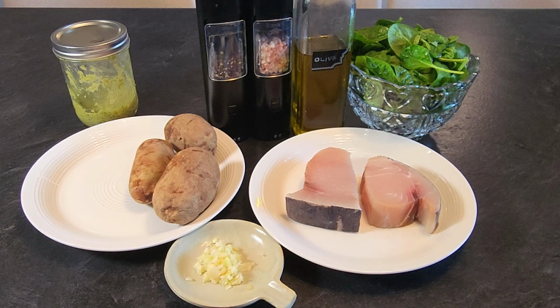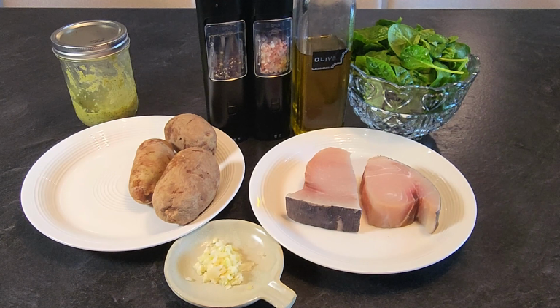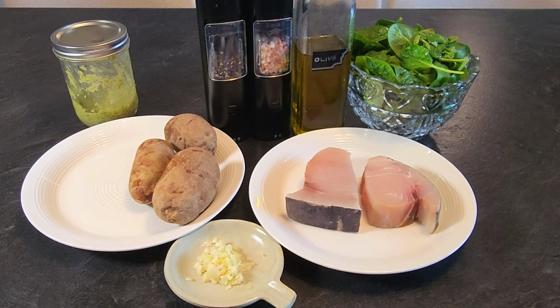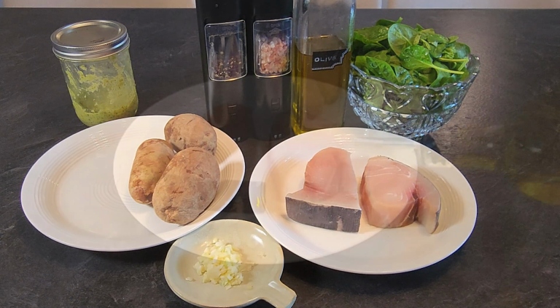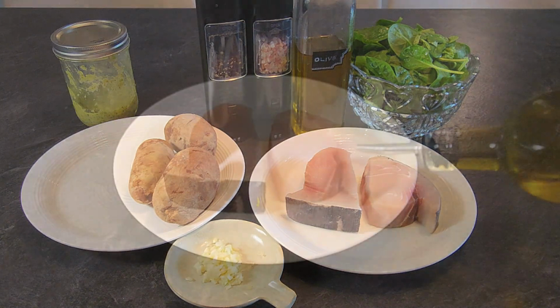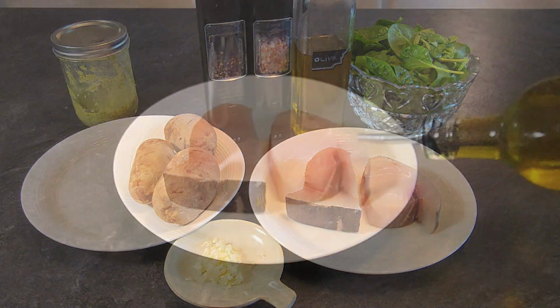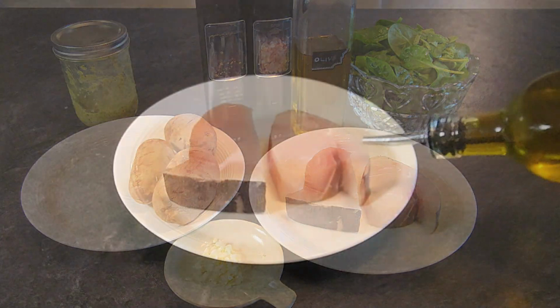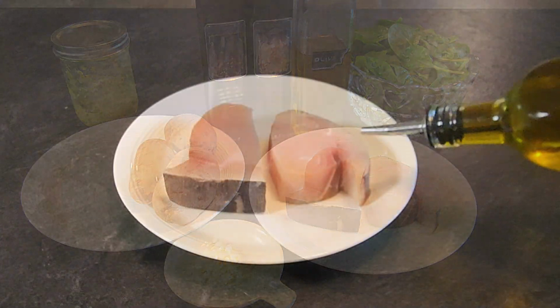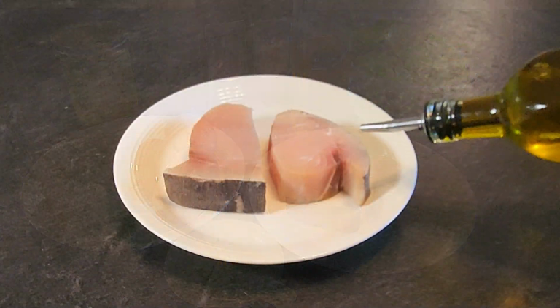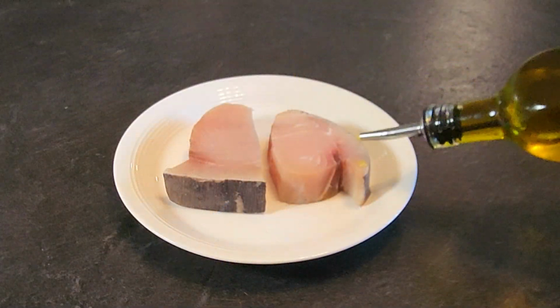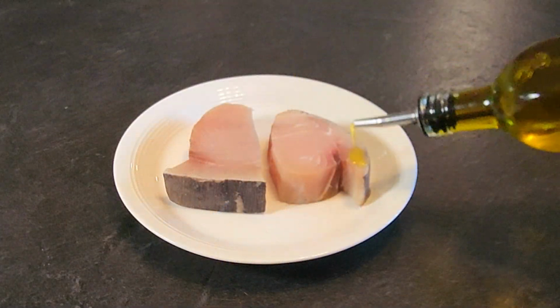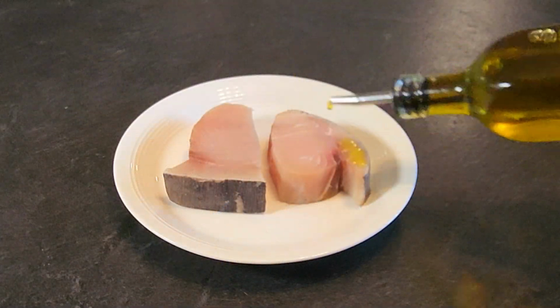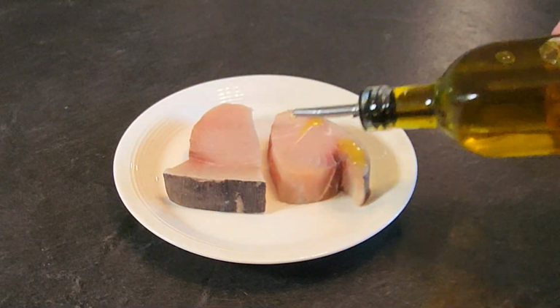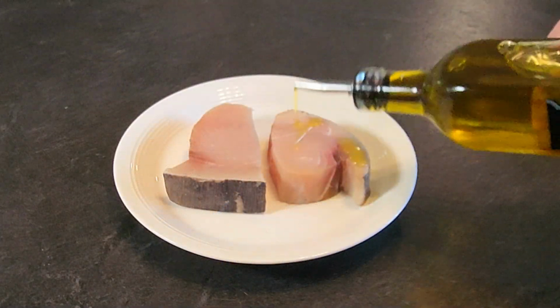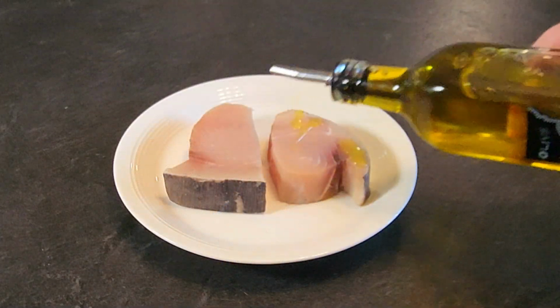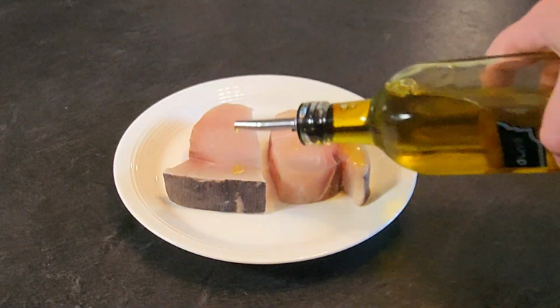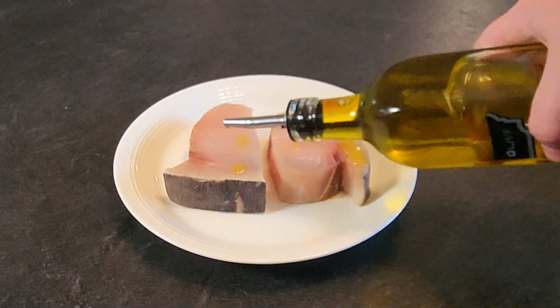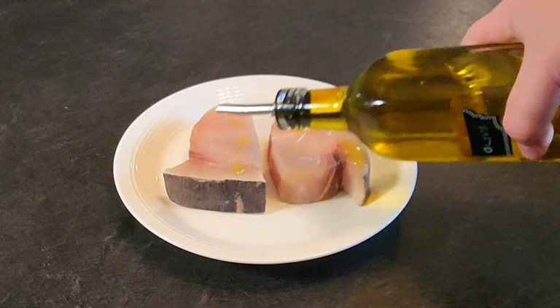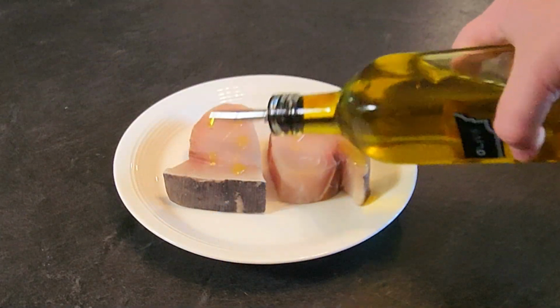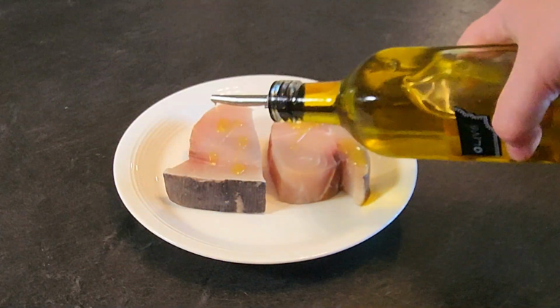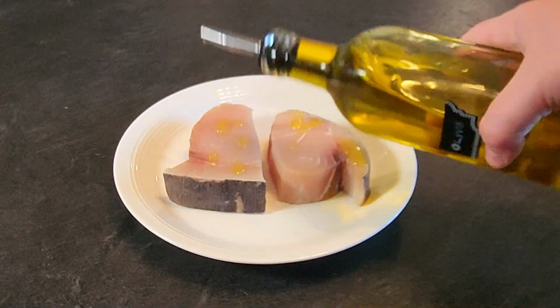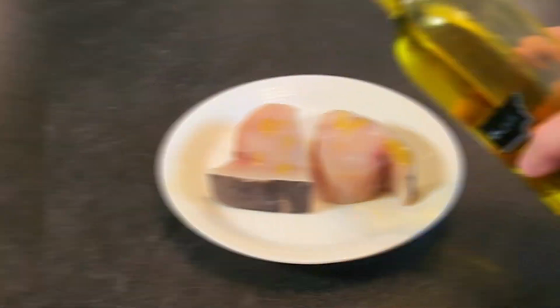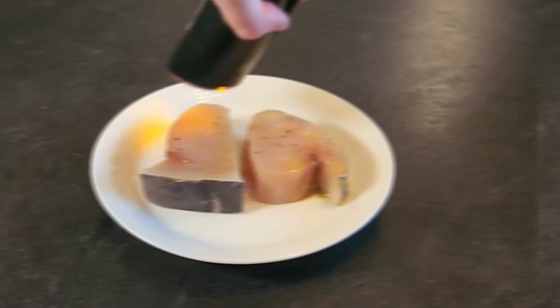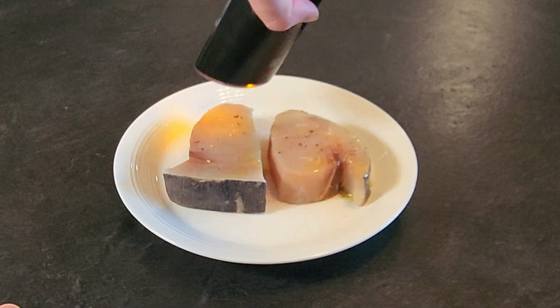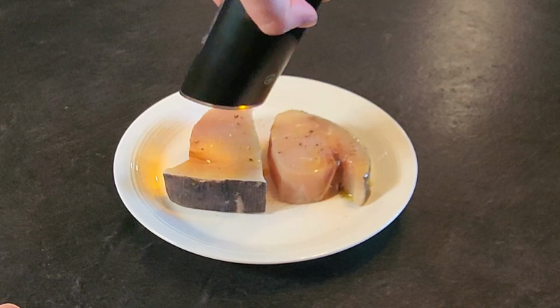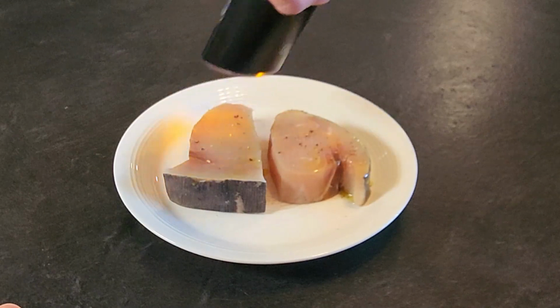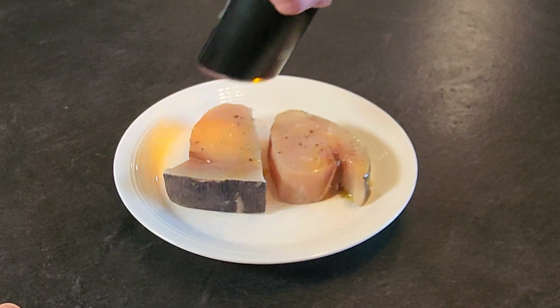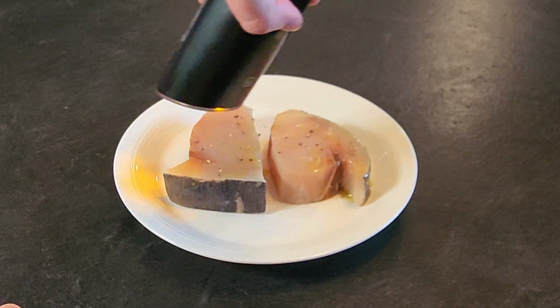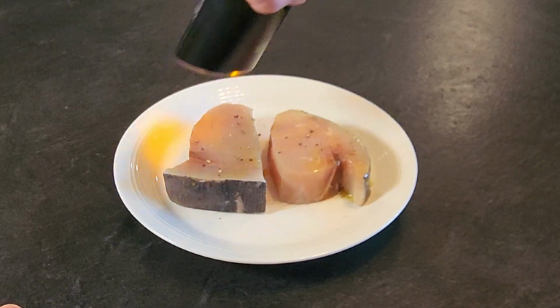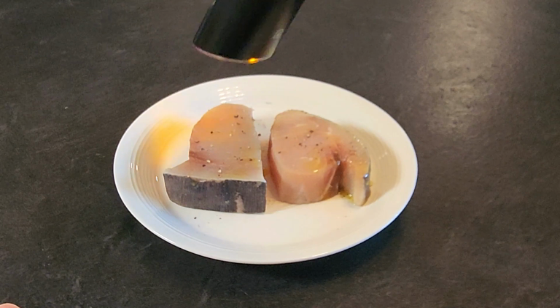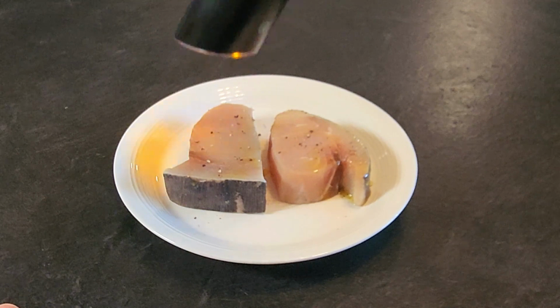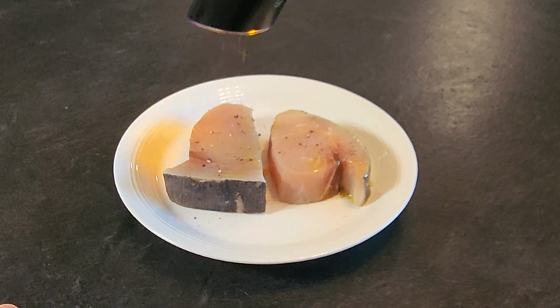First, pat dry the swordfish and rub a little oil on there. Top with pepper and salt.